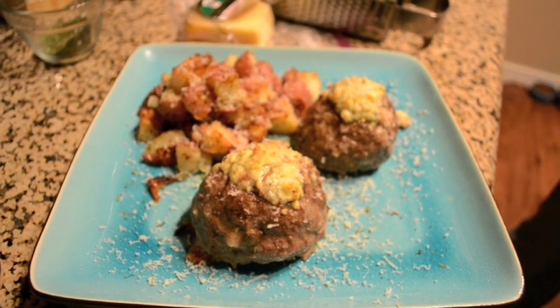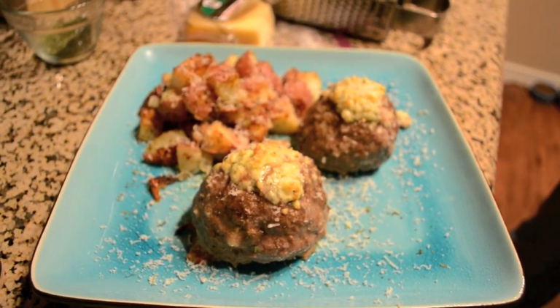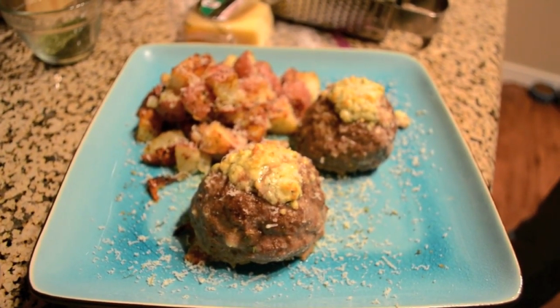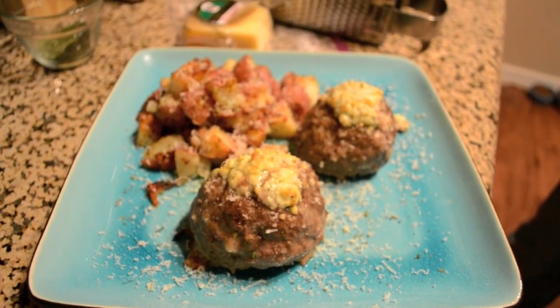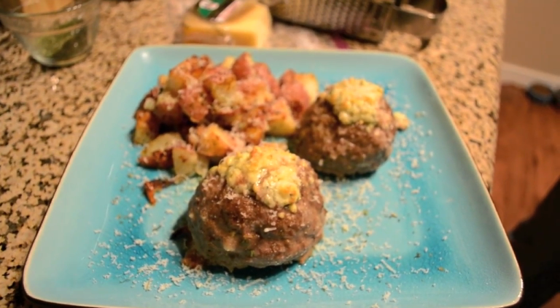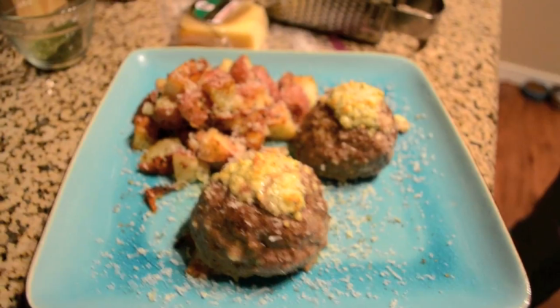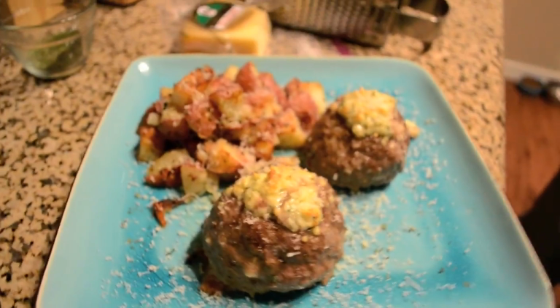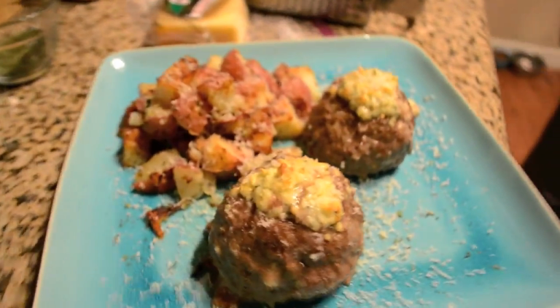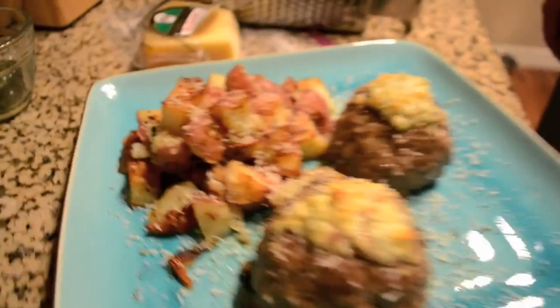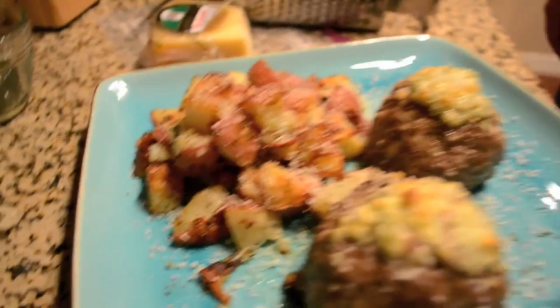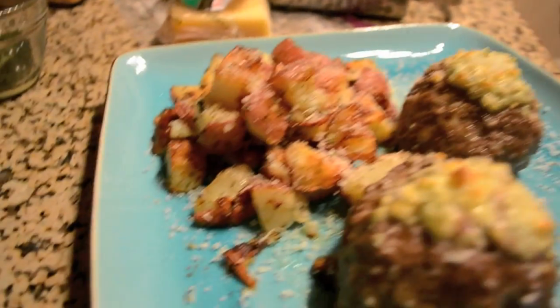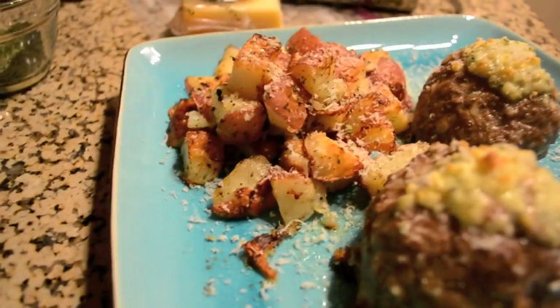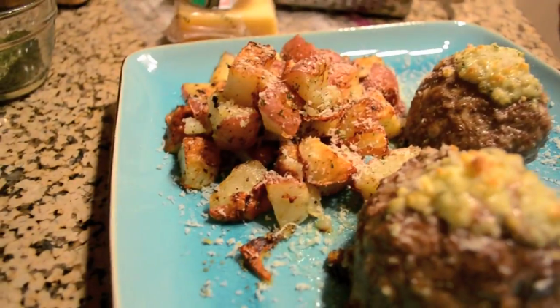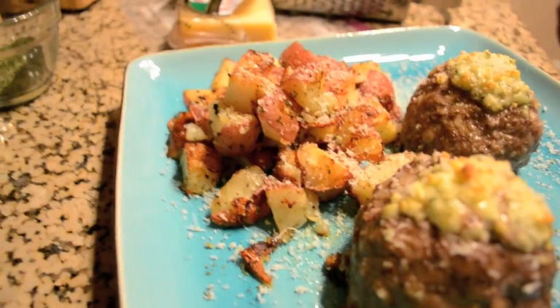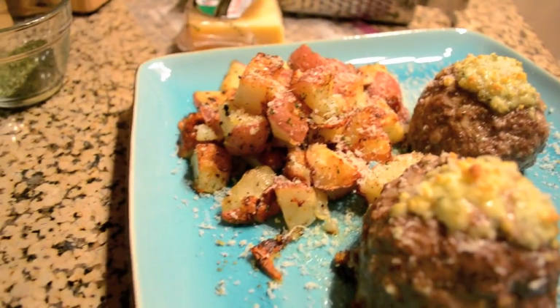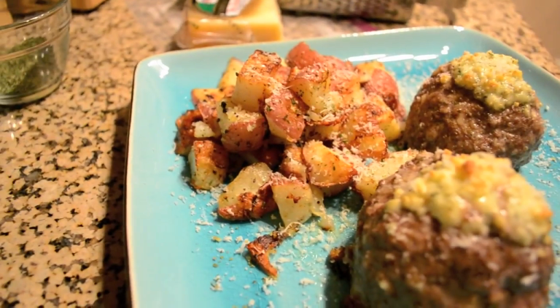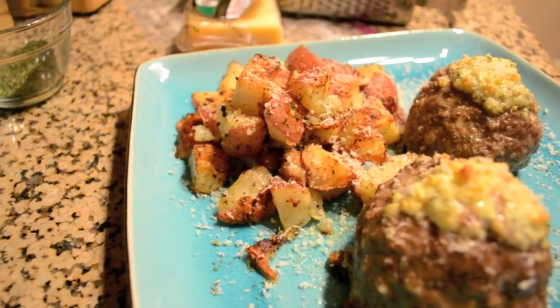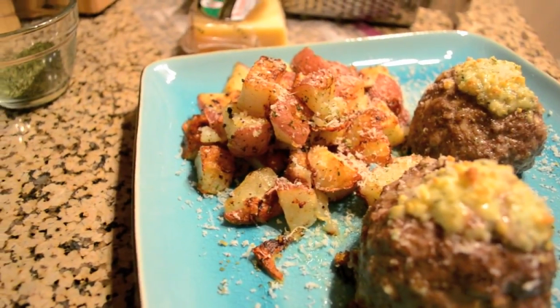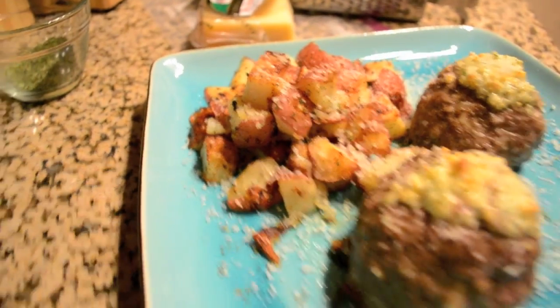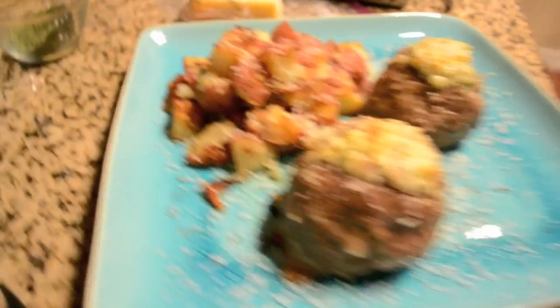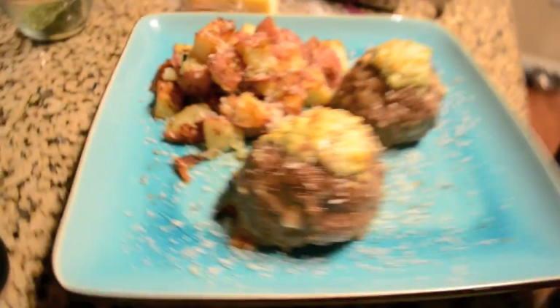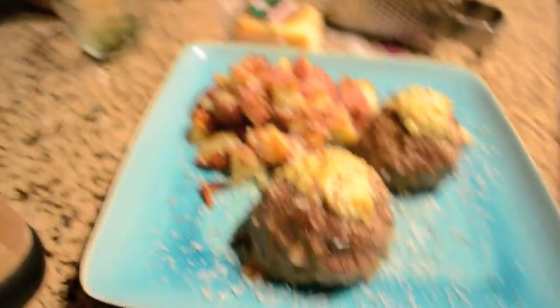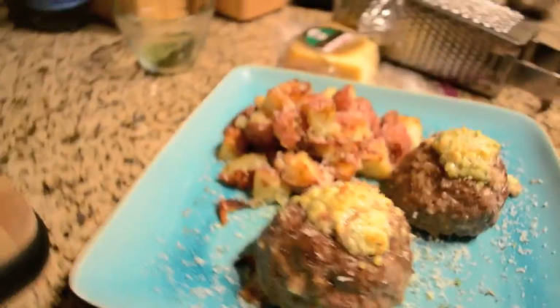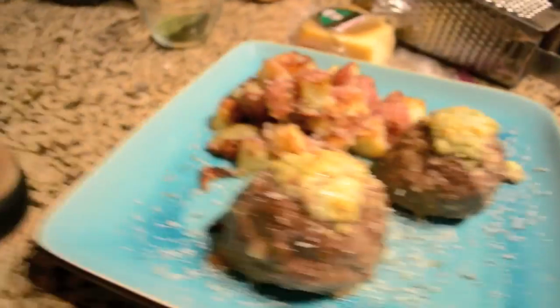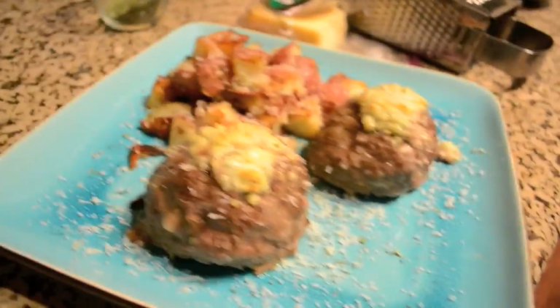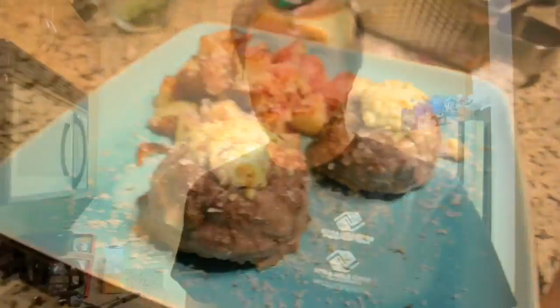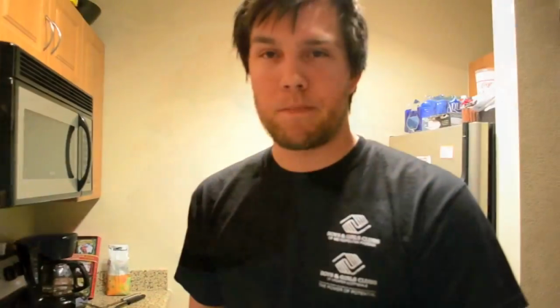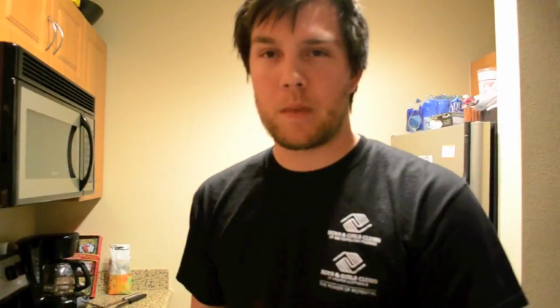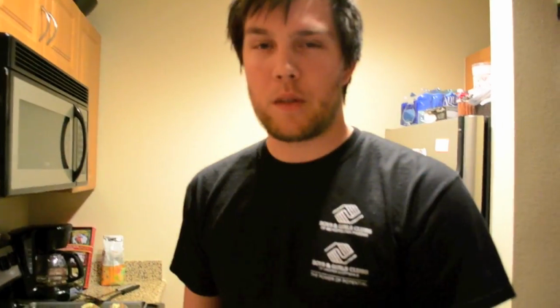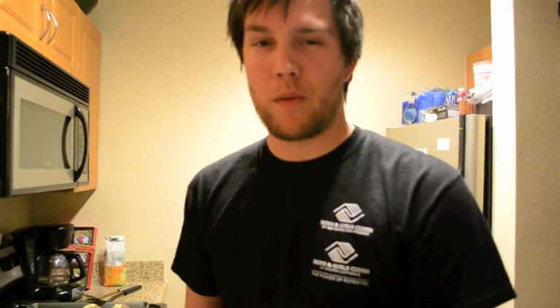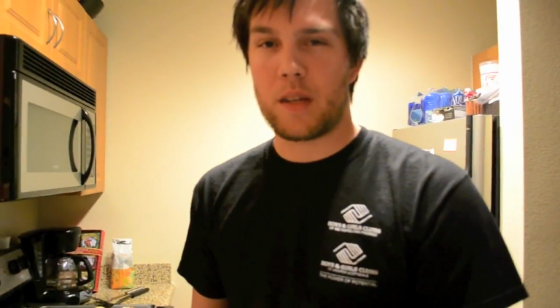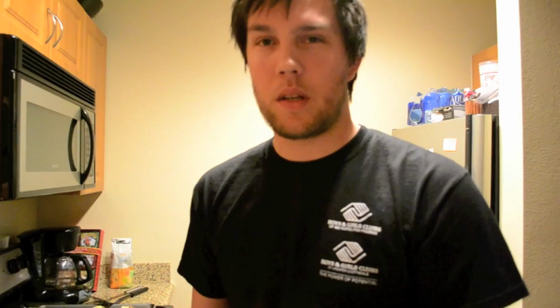Gorgonzola meatballs and oven-roasted red potatoes. Stay tuned for the next one.